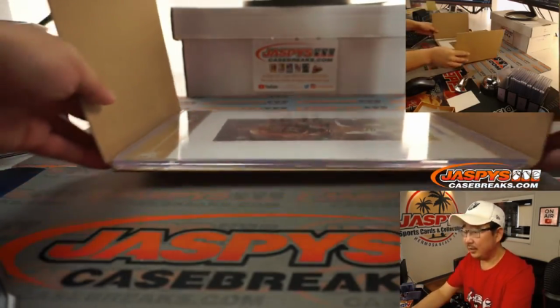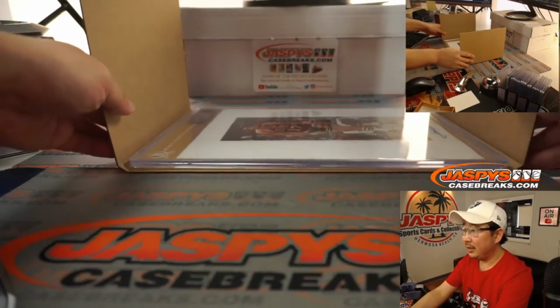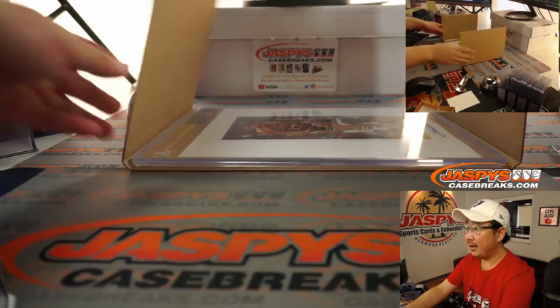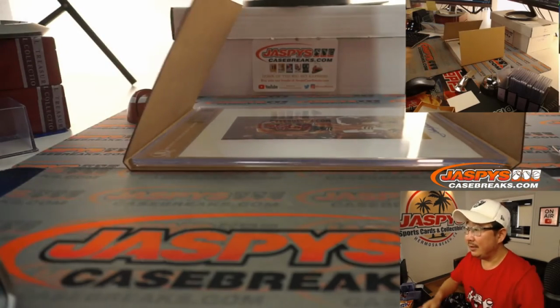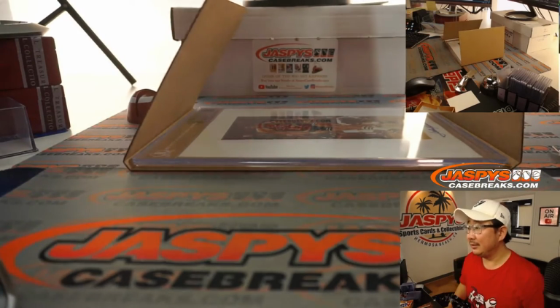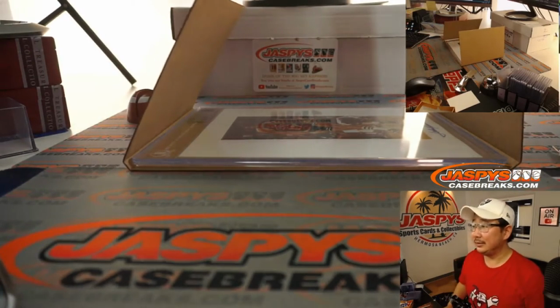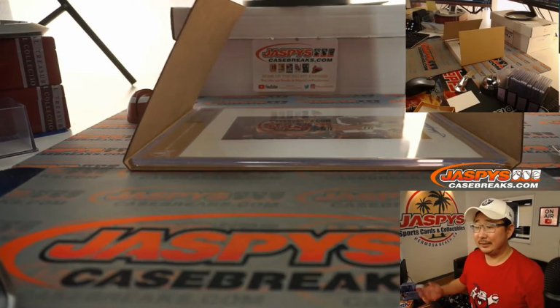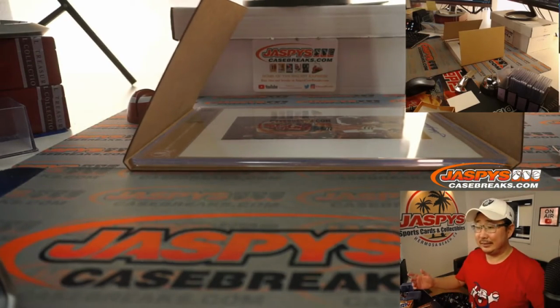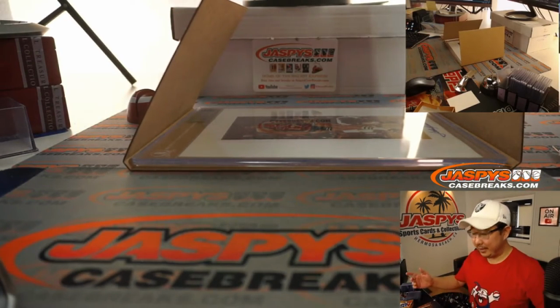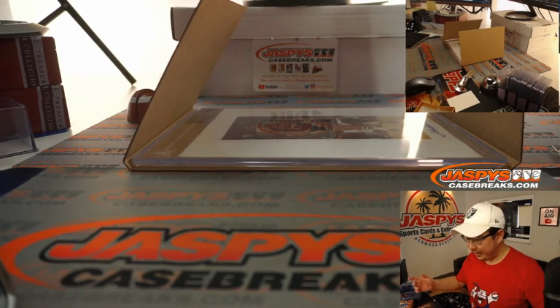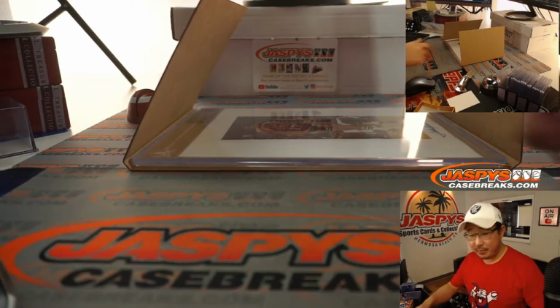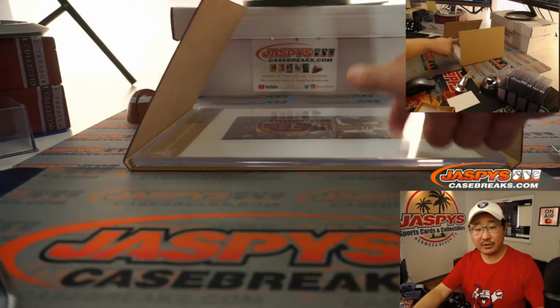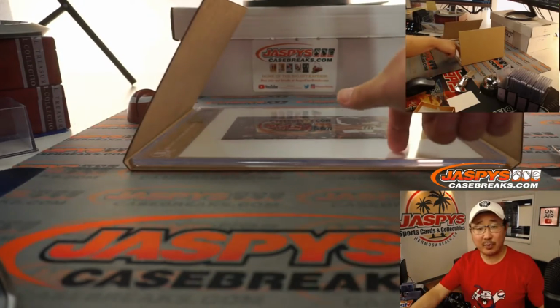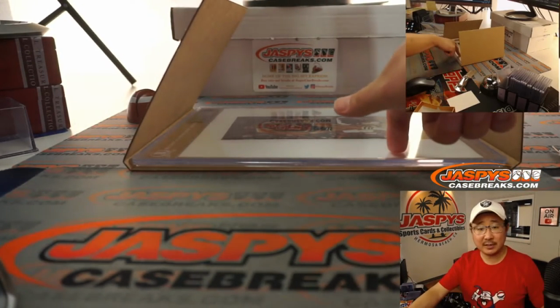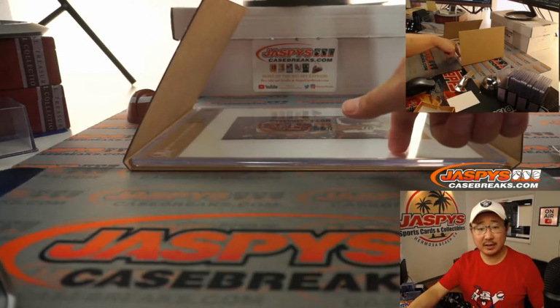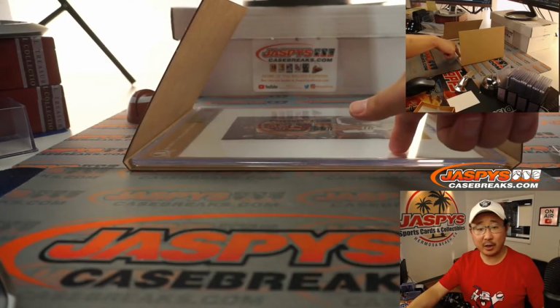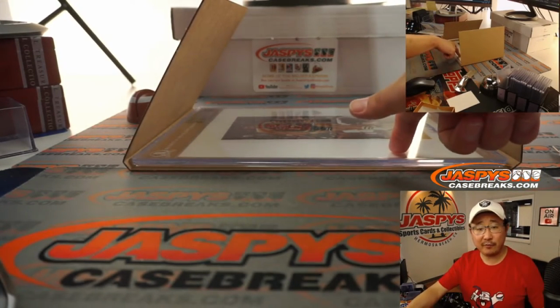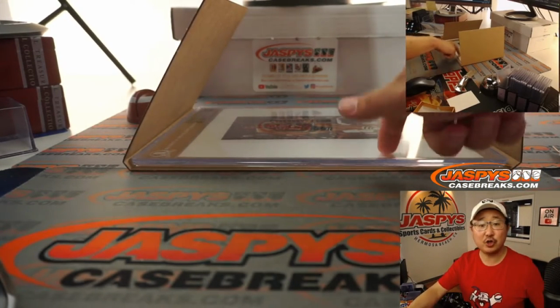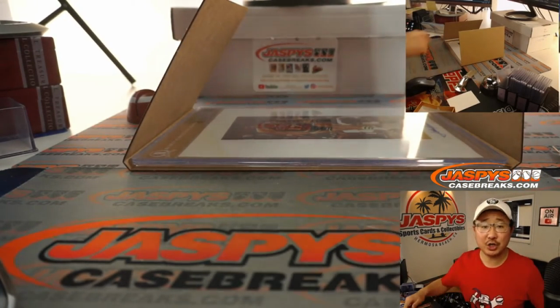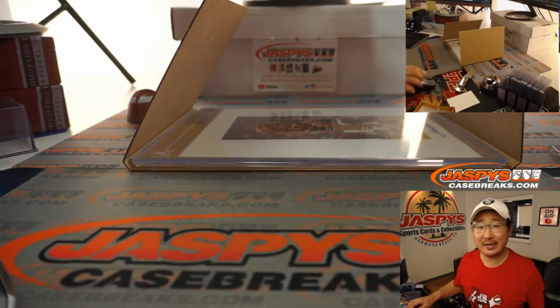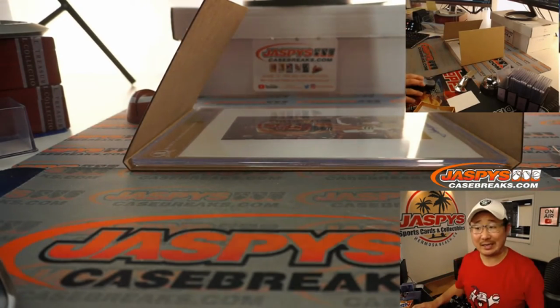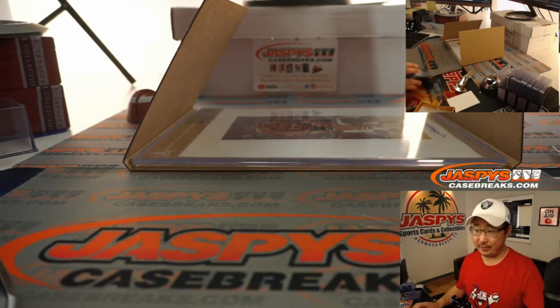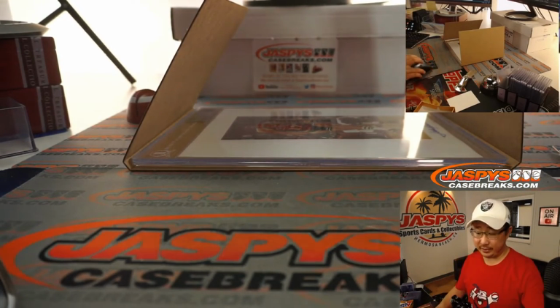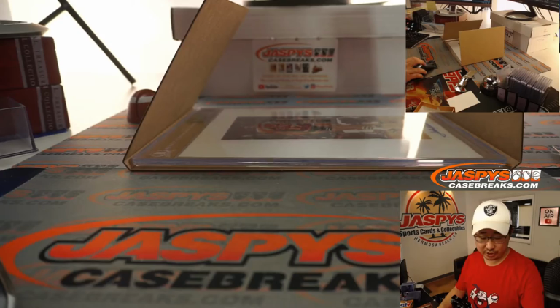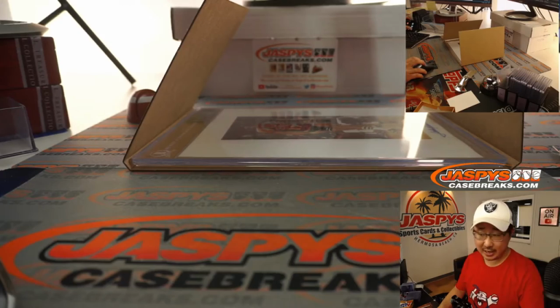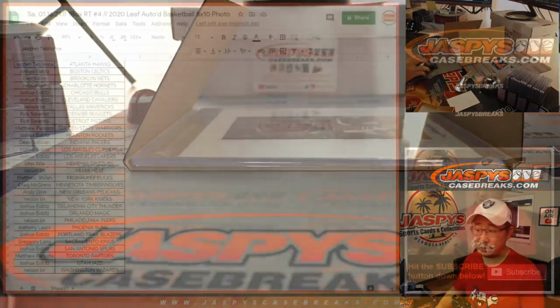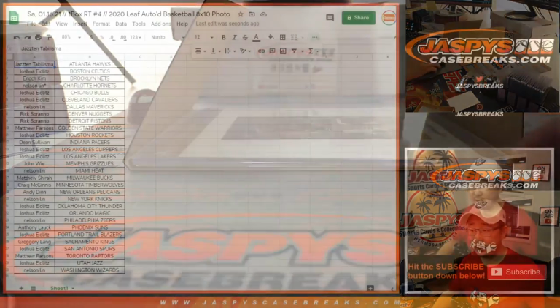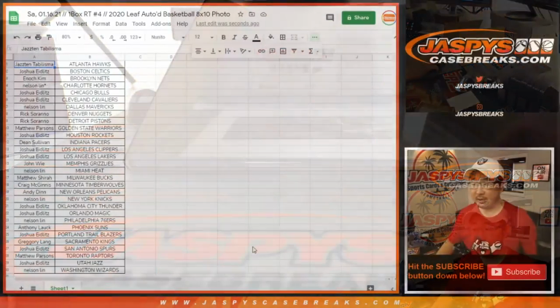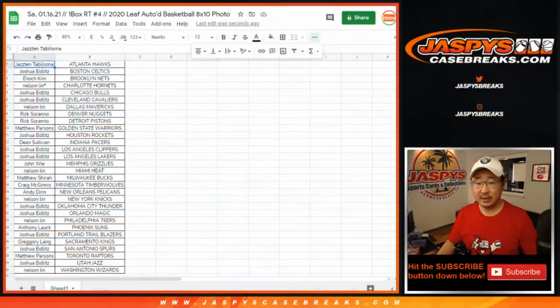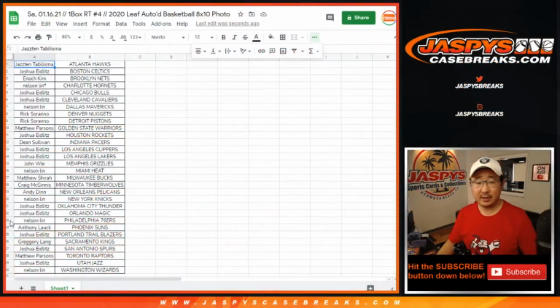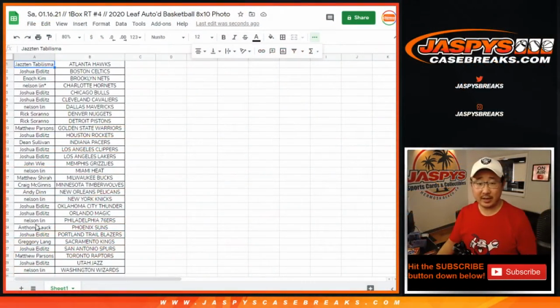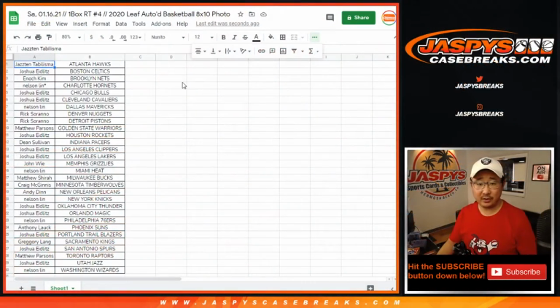It's slabbed up and everything — it's pretty nice. And there you go. That's for Boston. That'll be for Joshua E. There you go, Josh. Thank you.